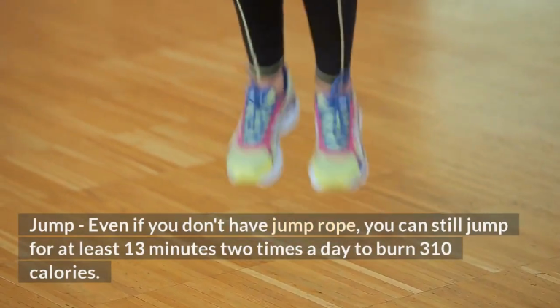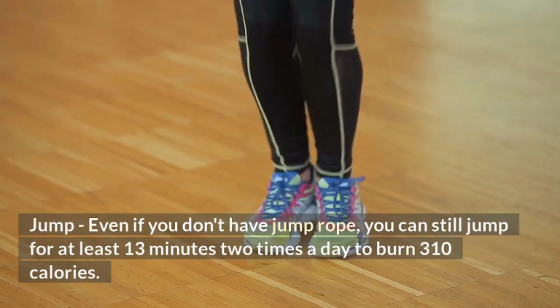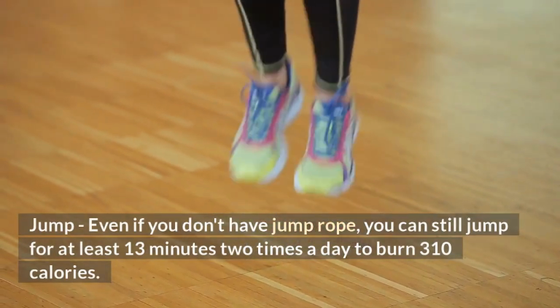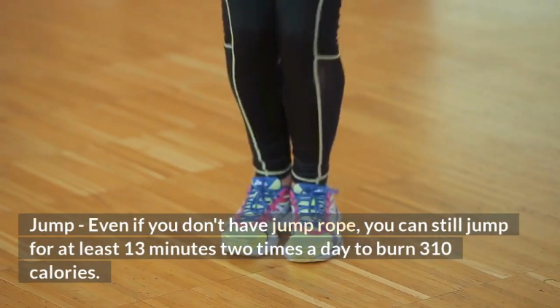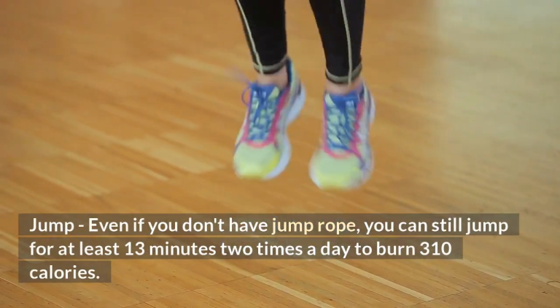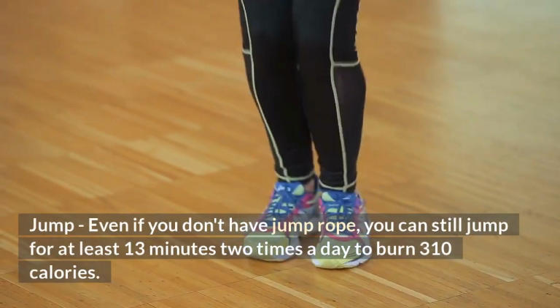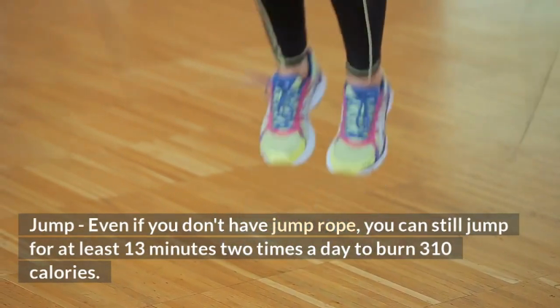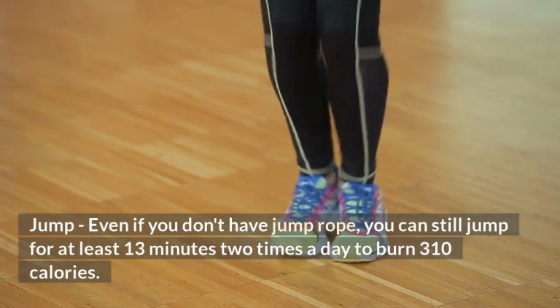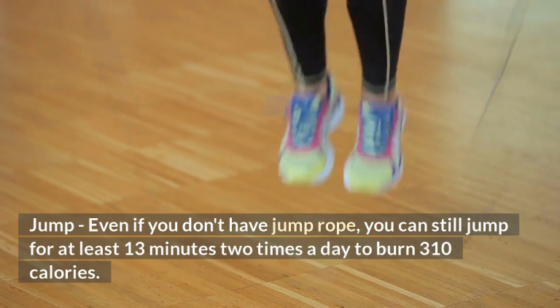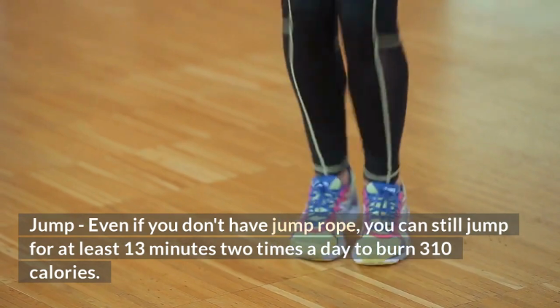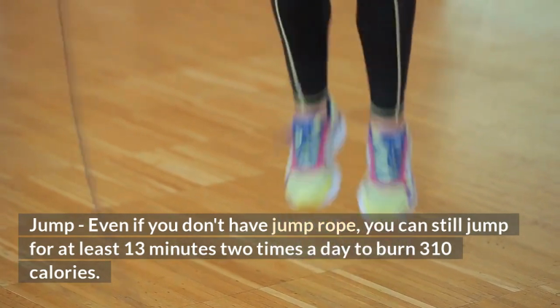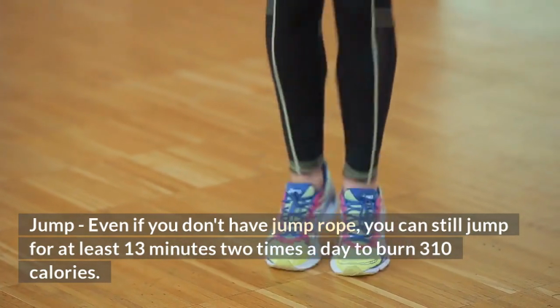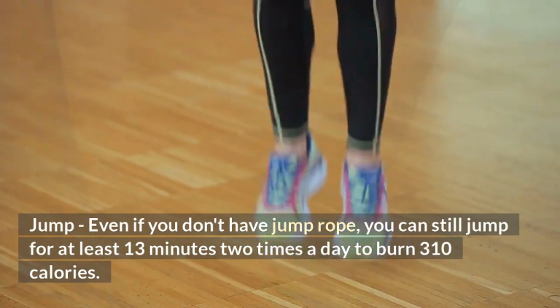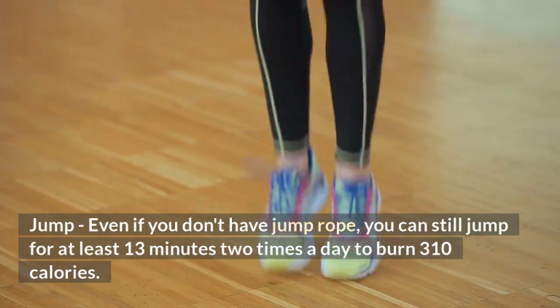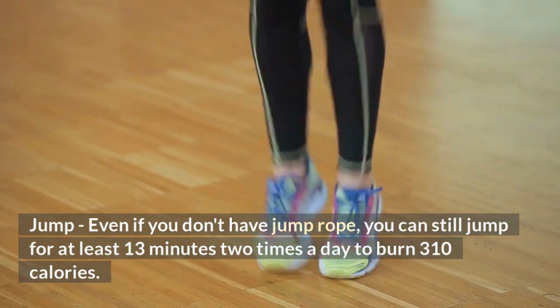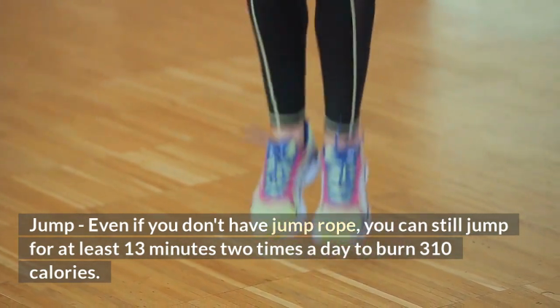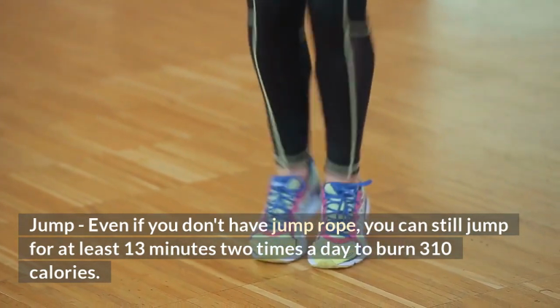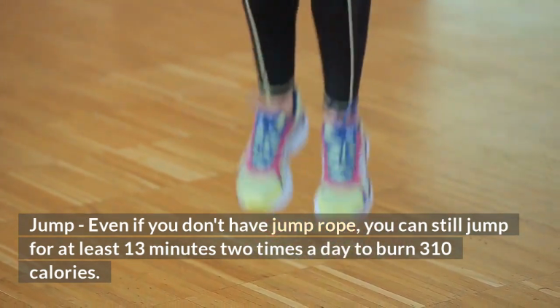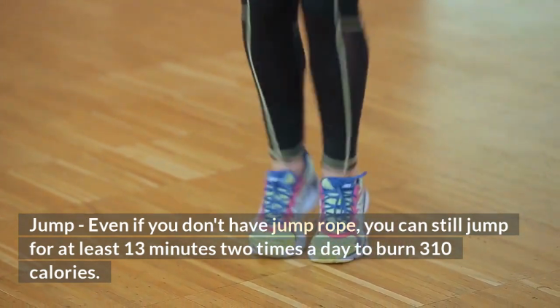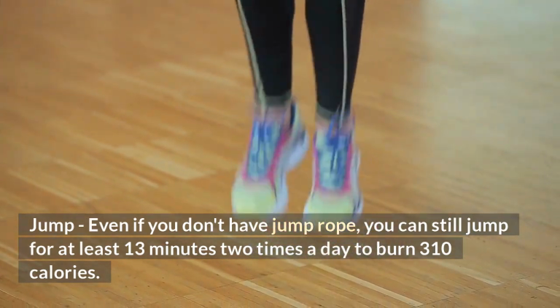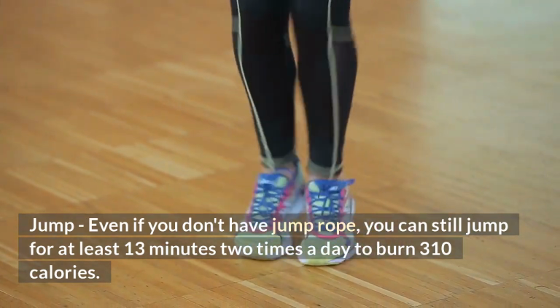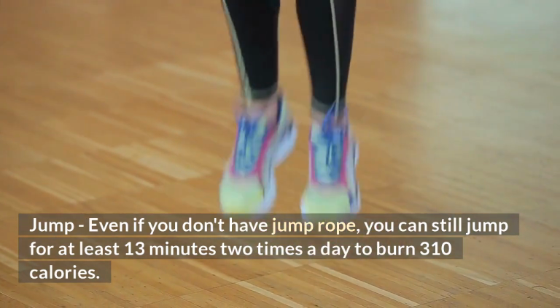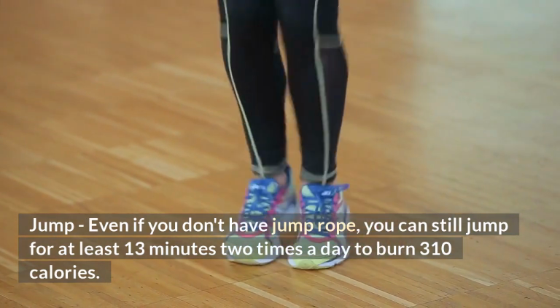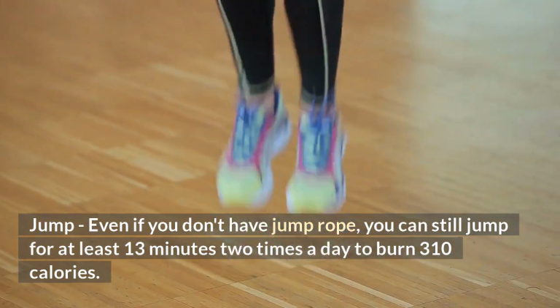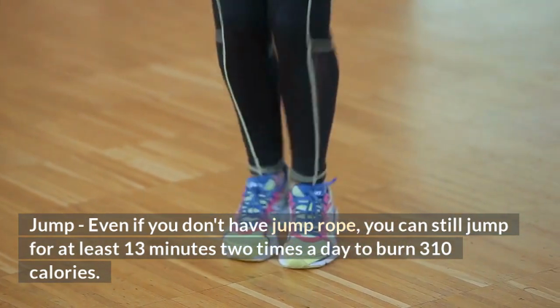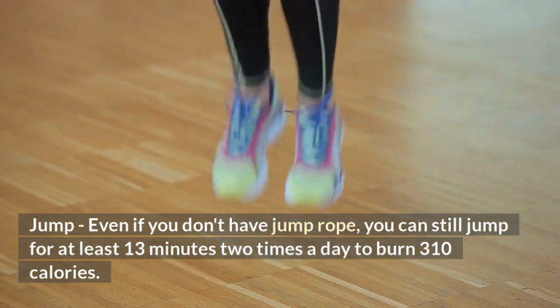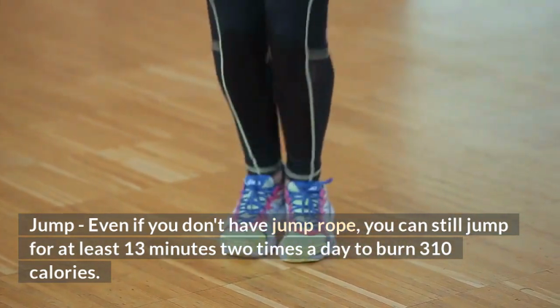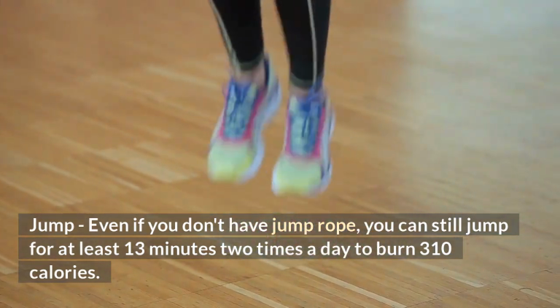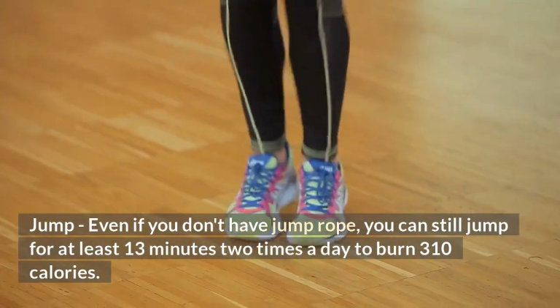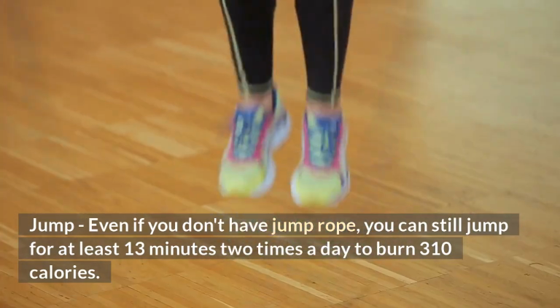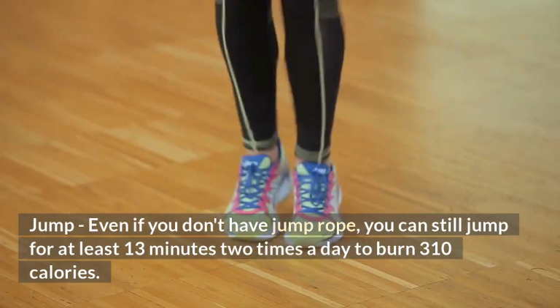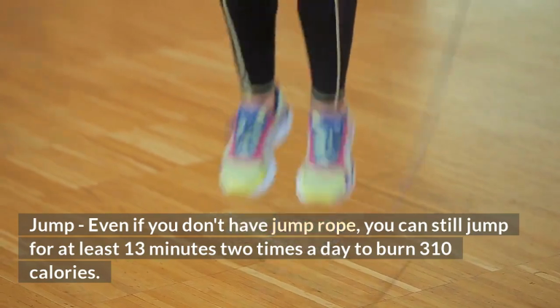Jump — even if you don't have a jump rope, you can still jump for at least 13 minutes, 2 times a day, to burn 310 calories.